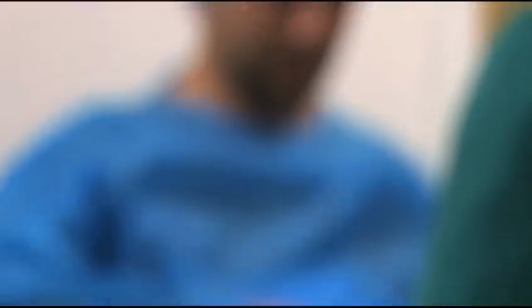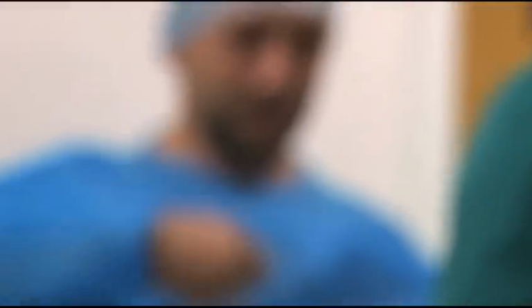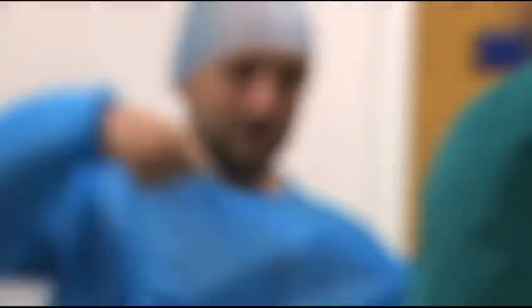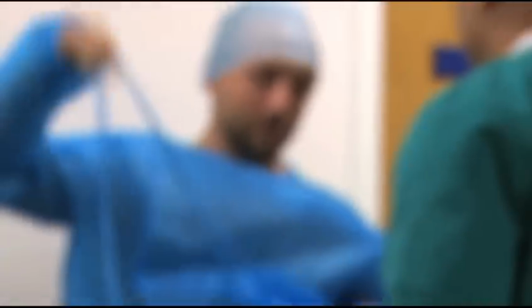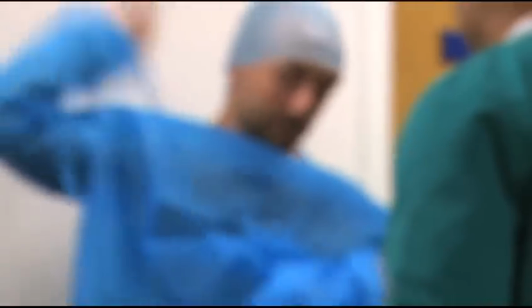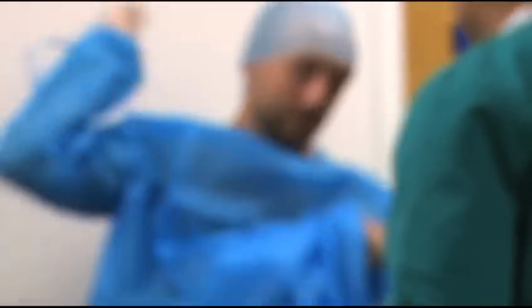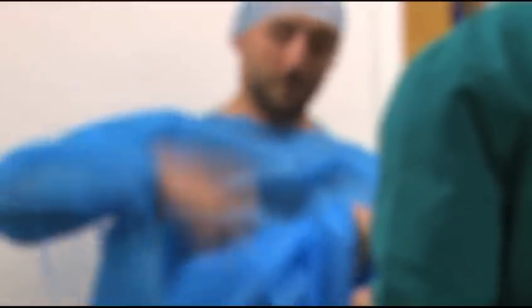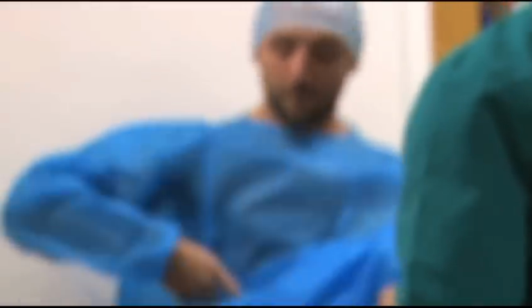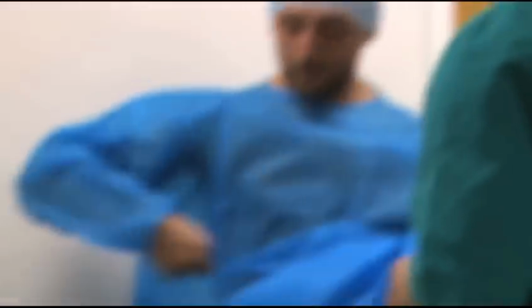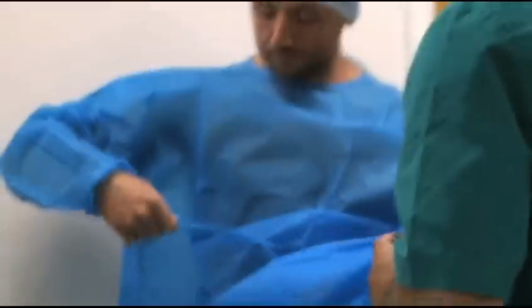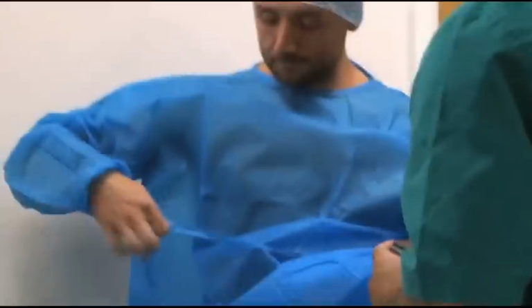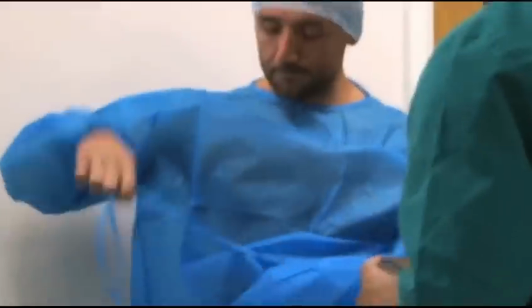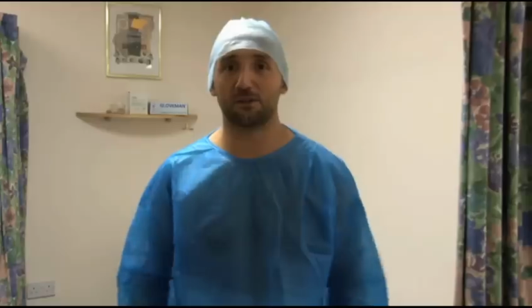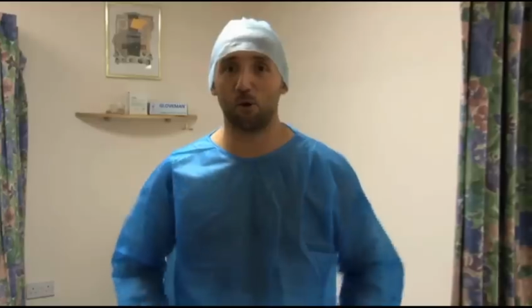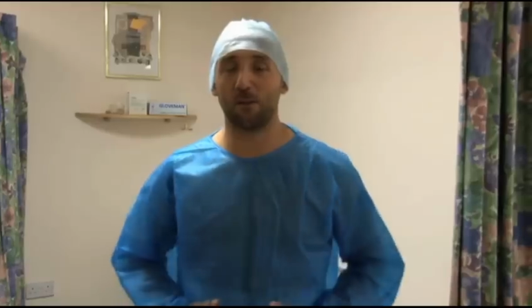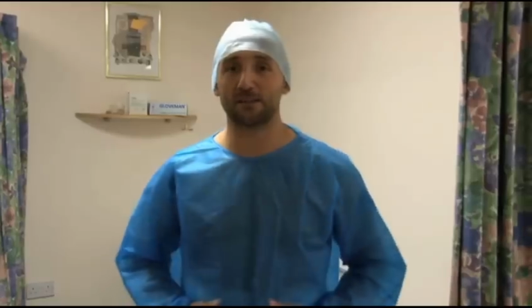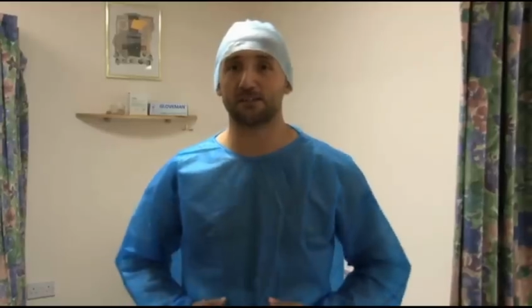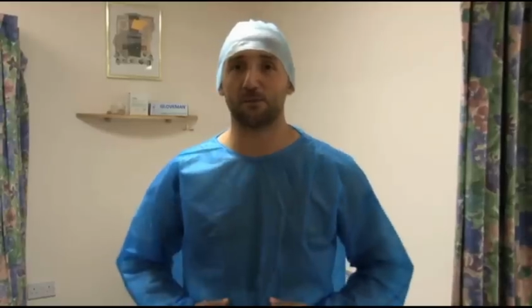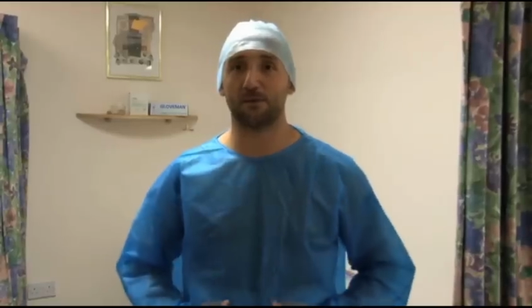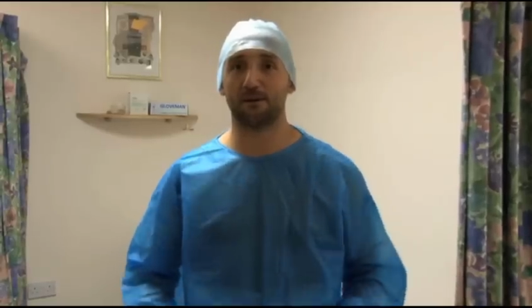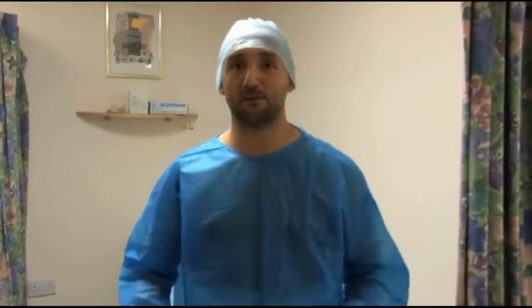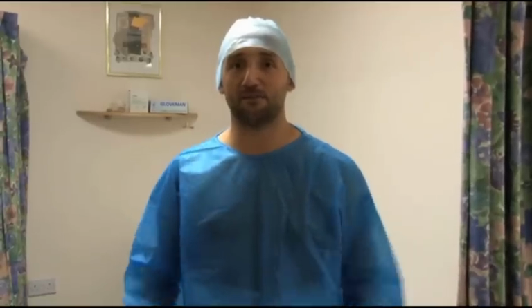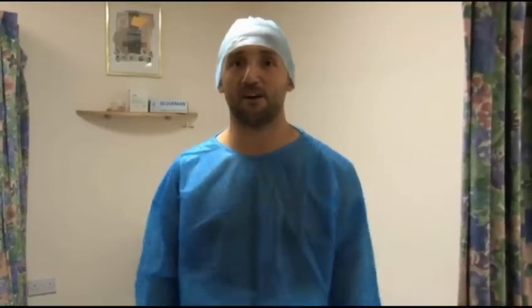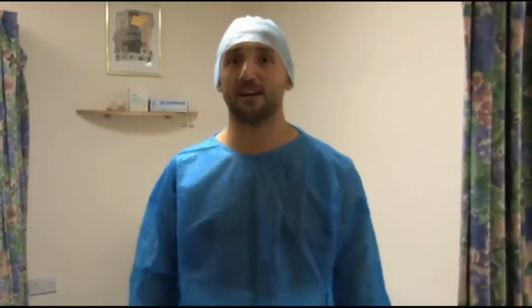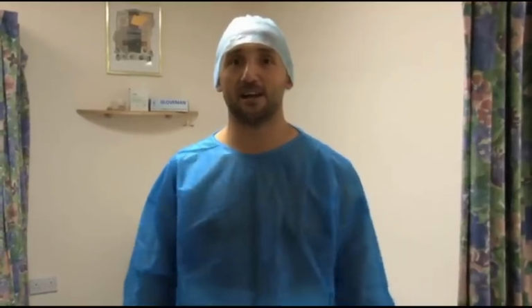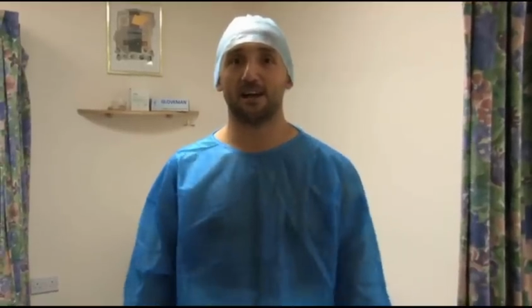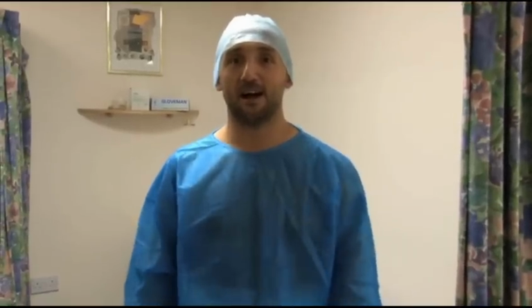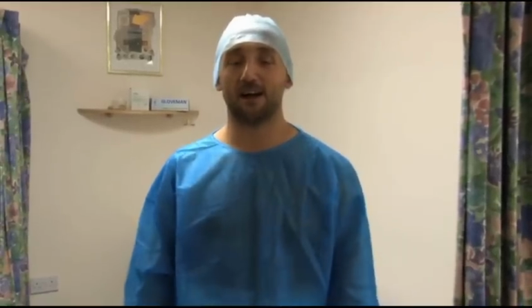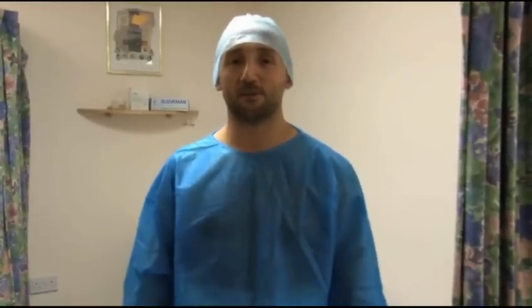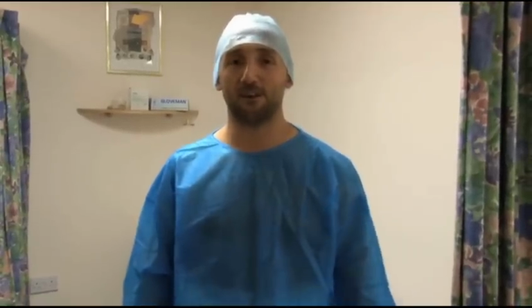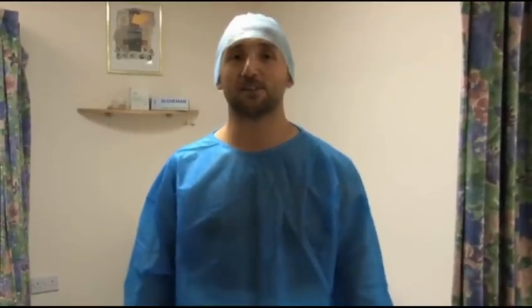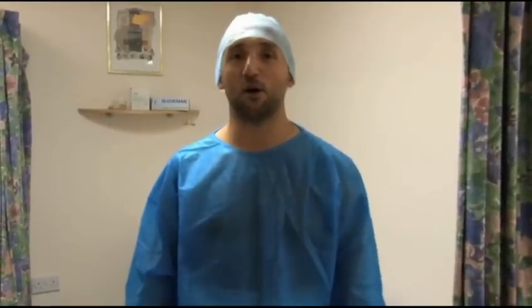So that's my procedure over and done with. I'm all bandaged up. I feel fine and I'm ready to go.